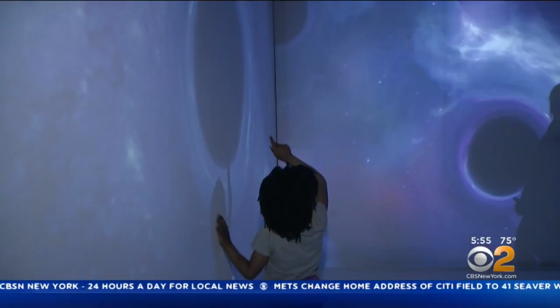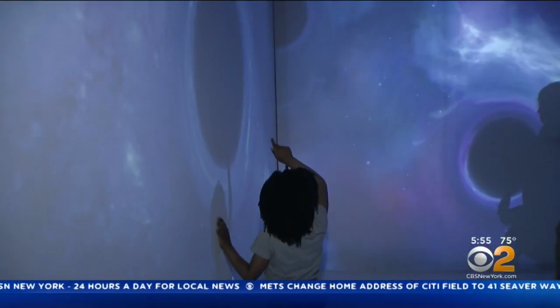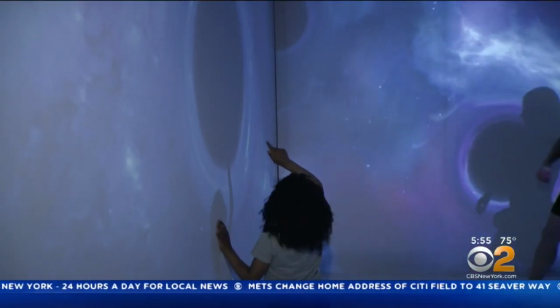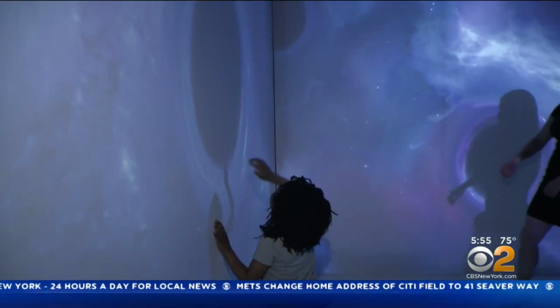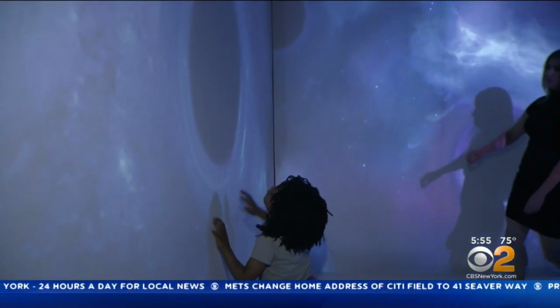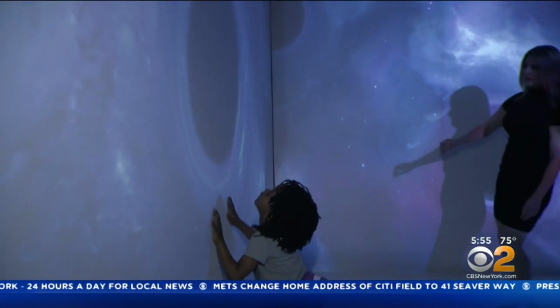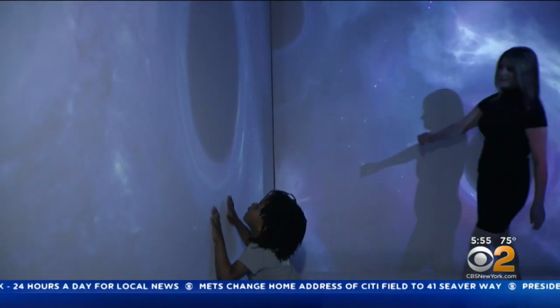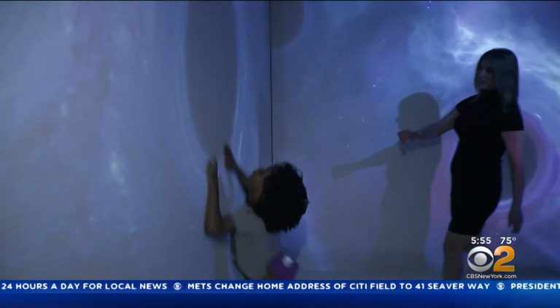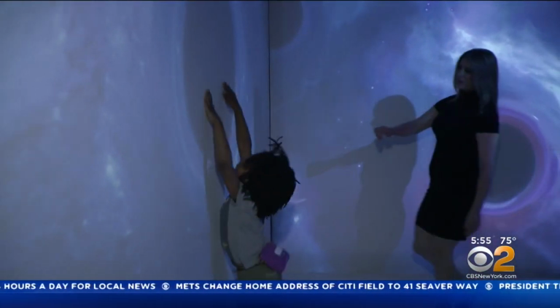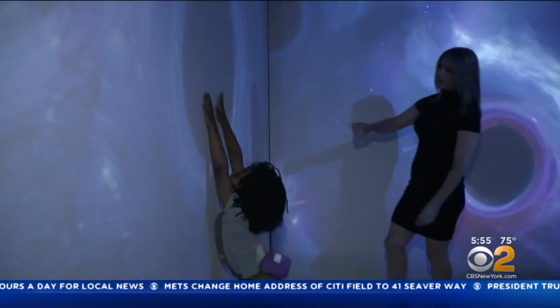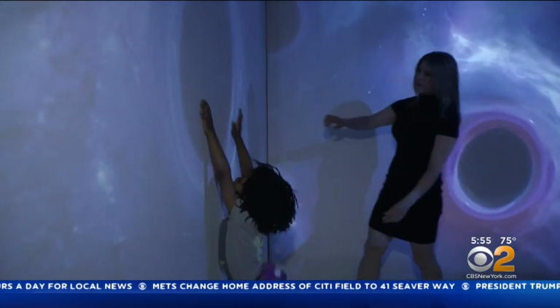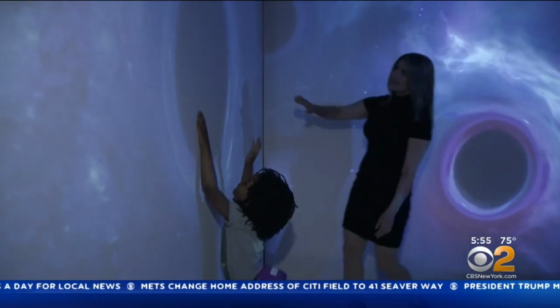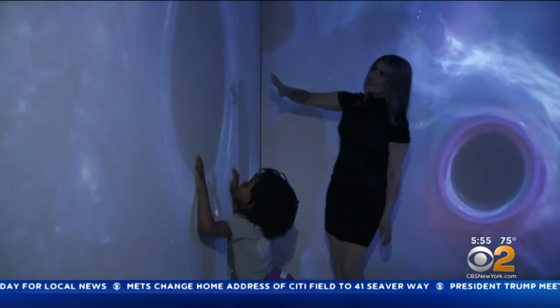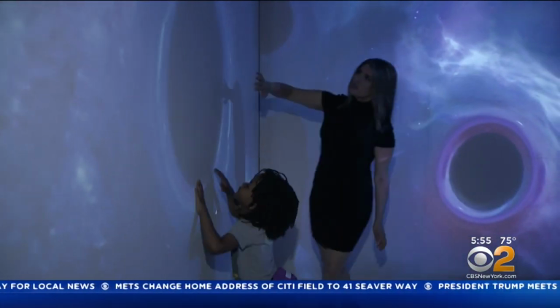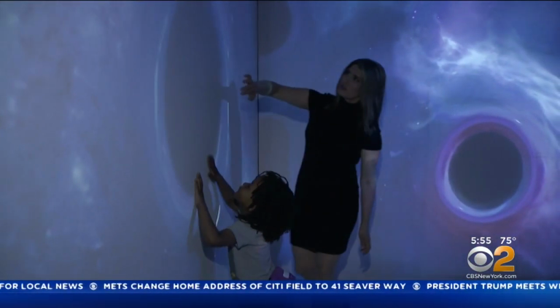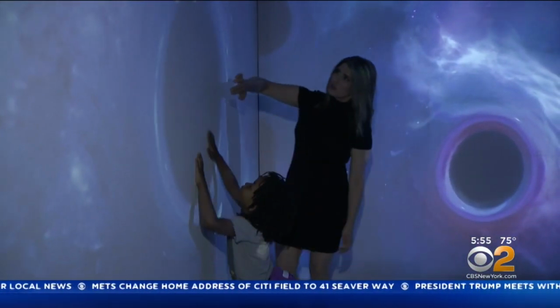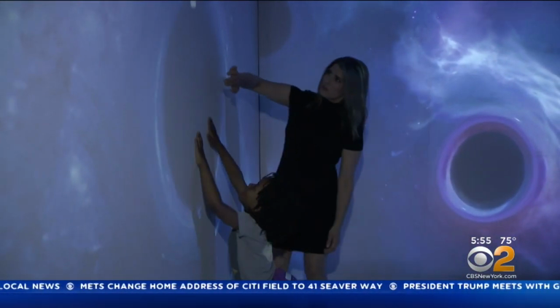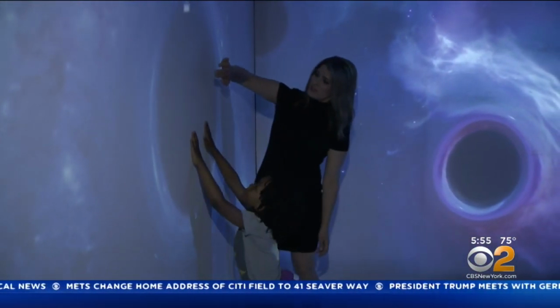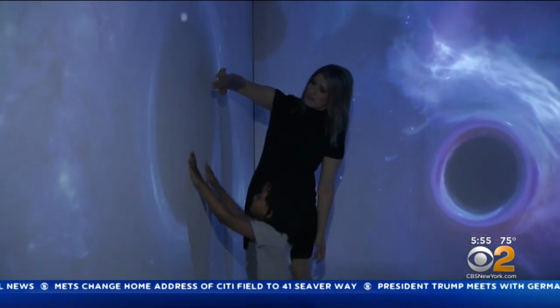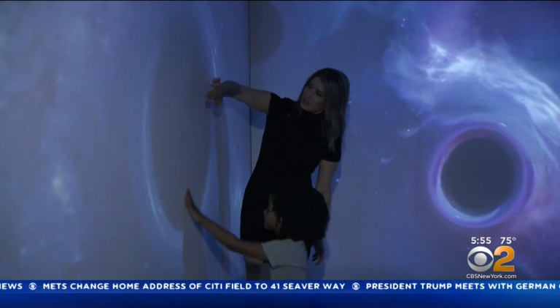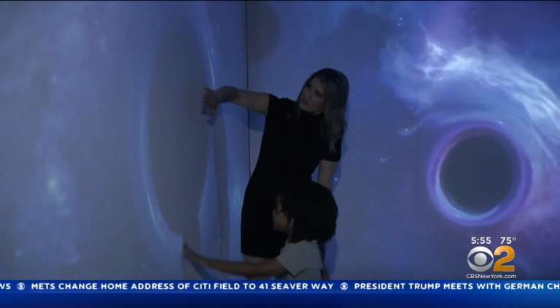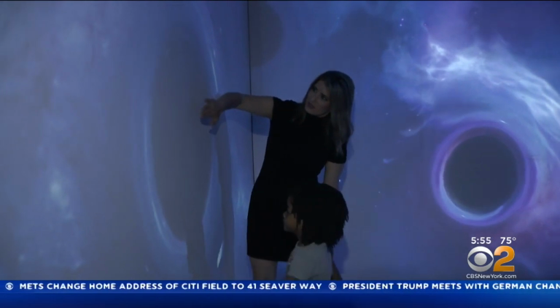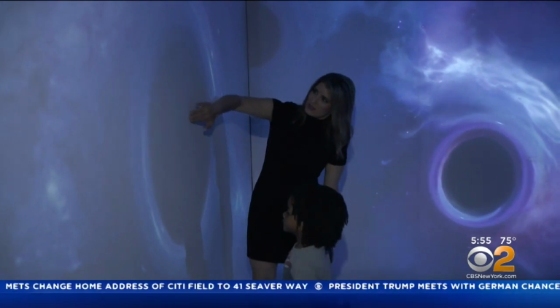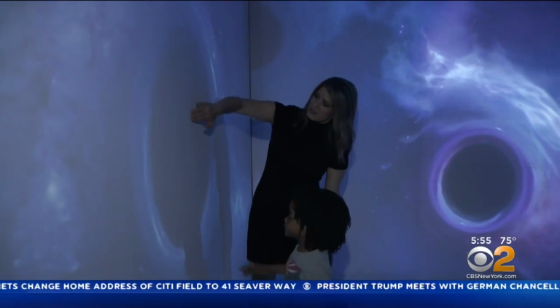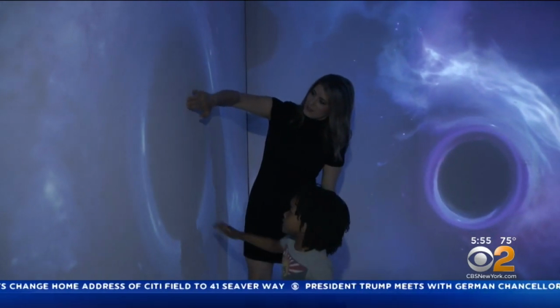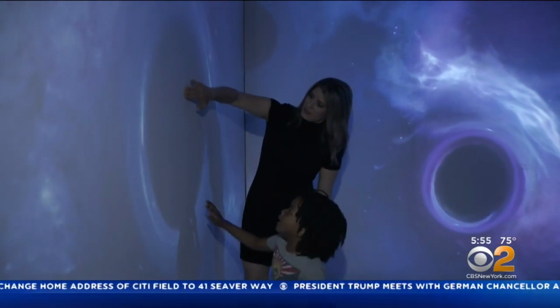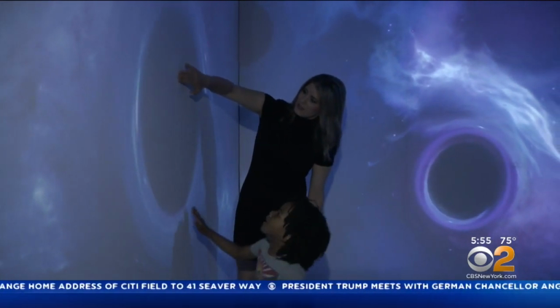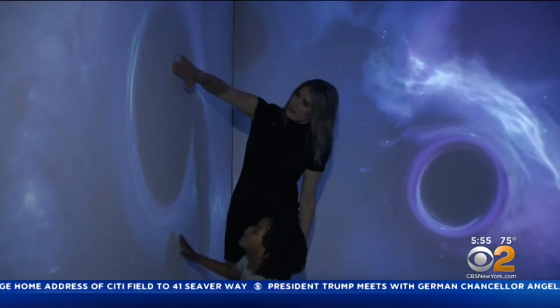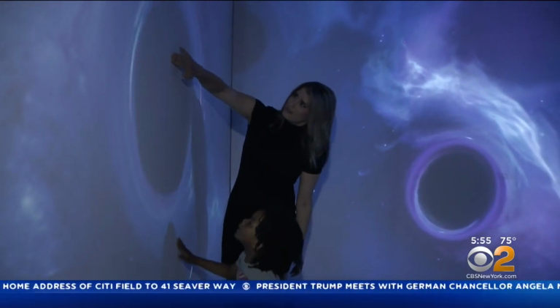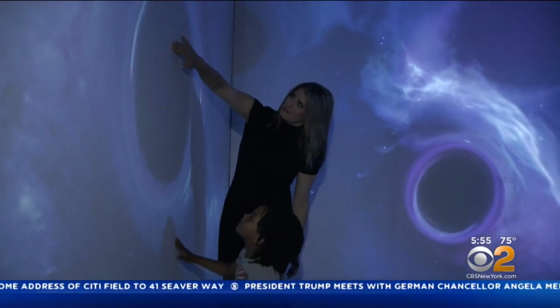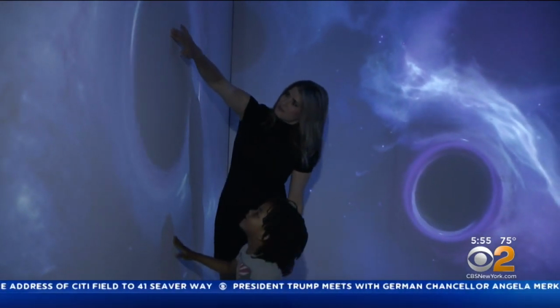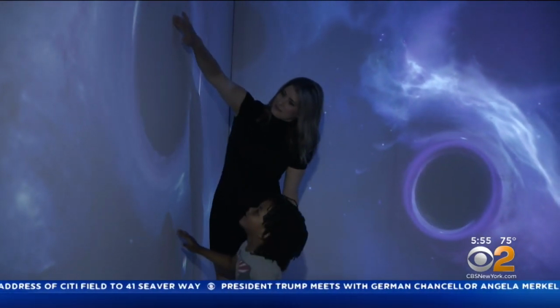Step into a realm of black holes, maneuver the collision of two, and watch what happens.